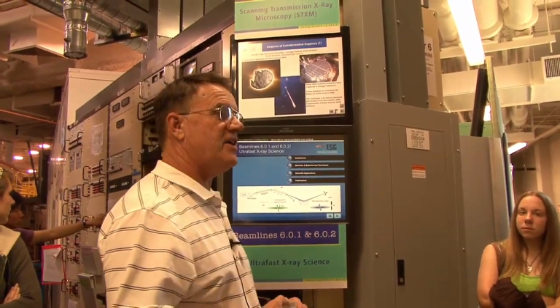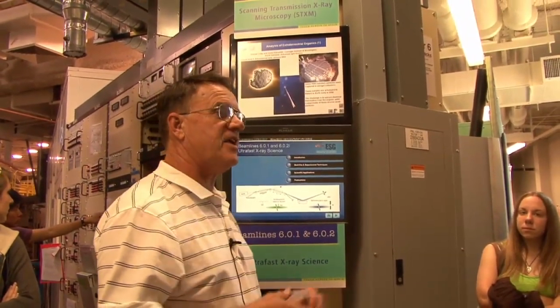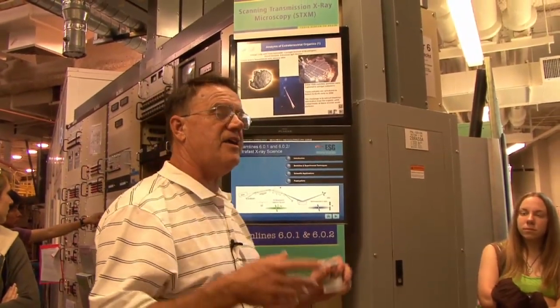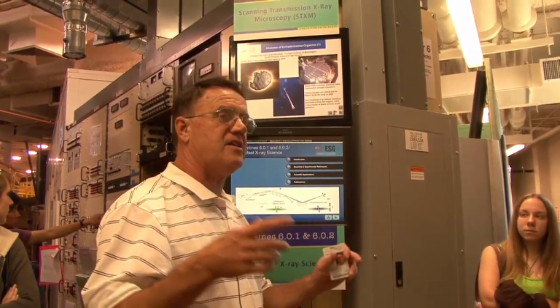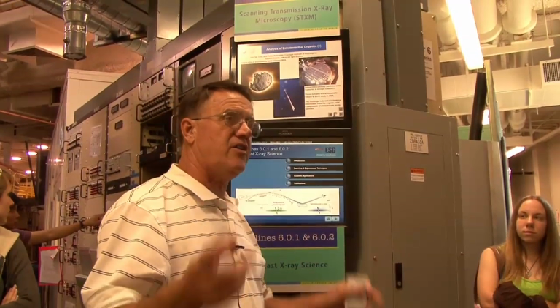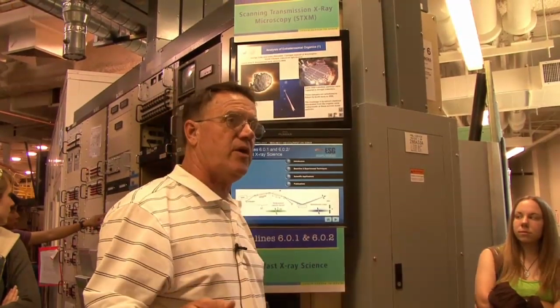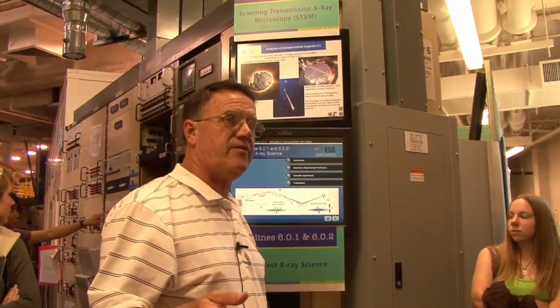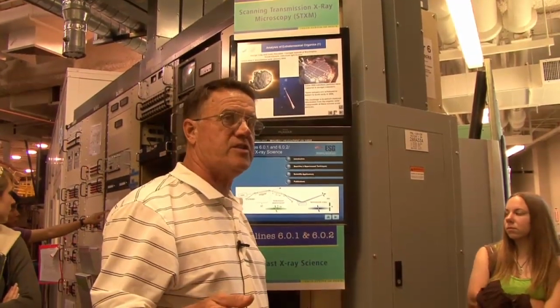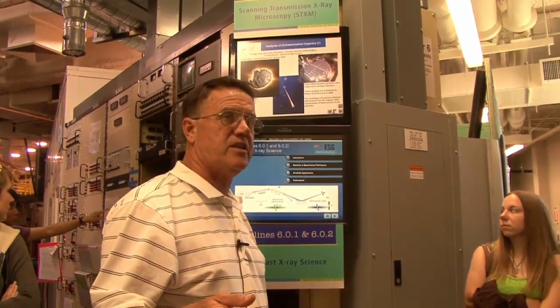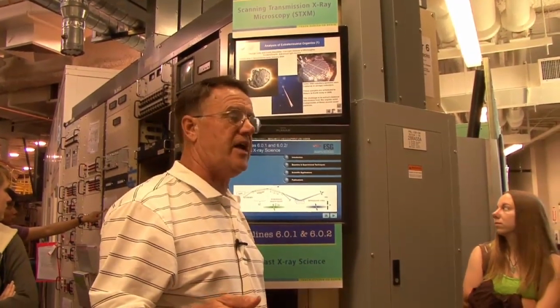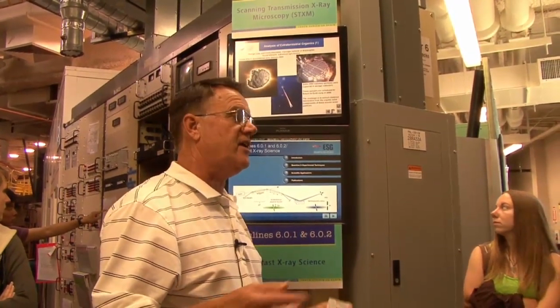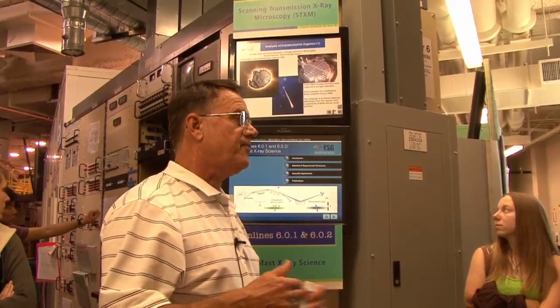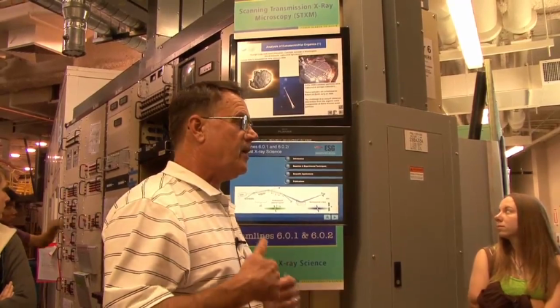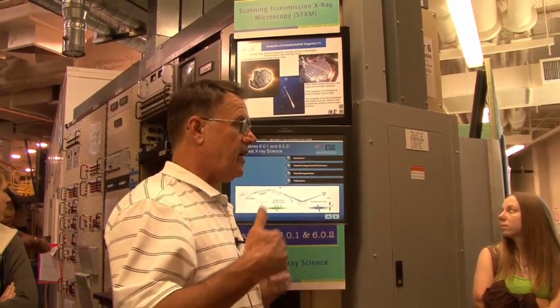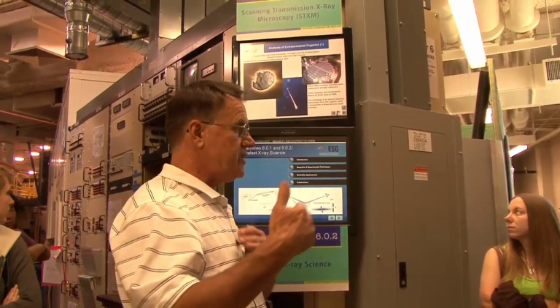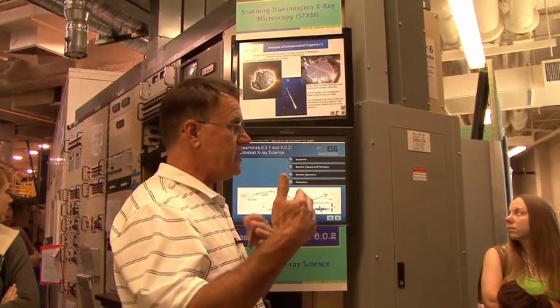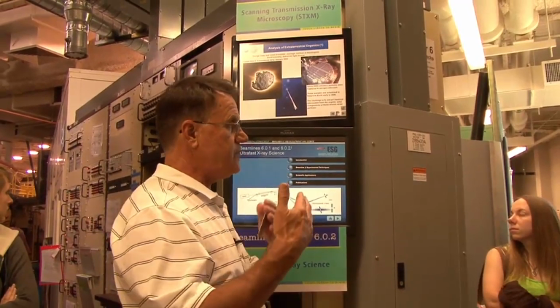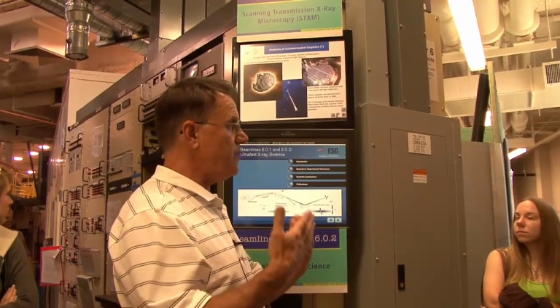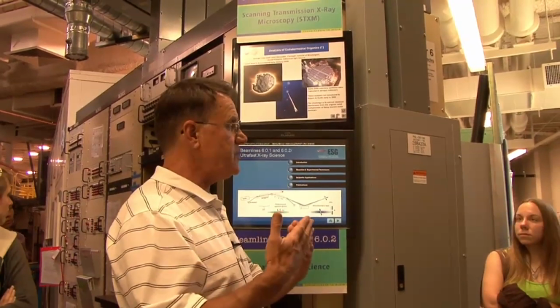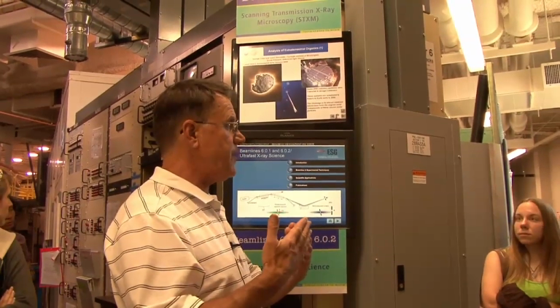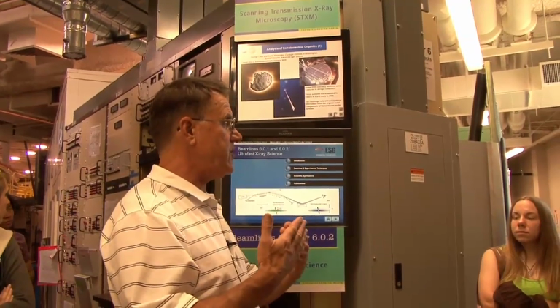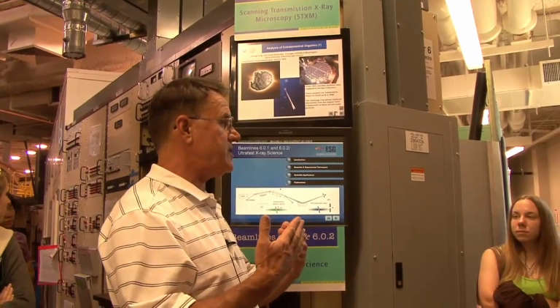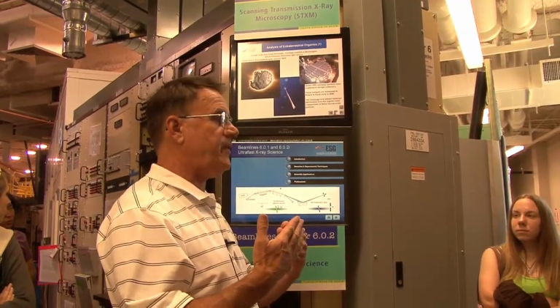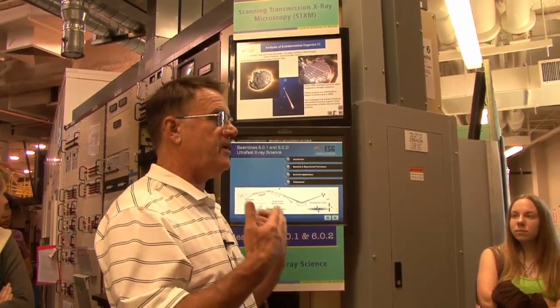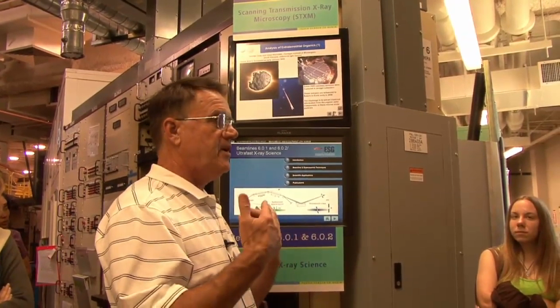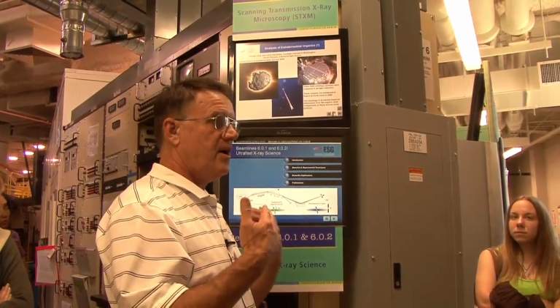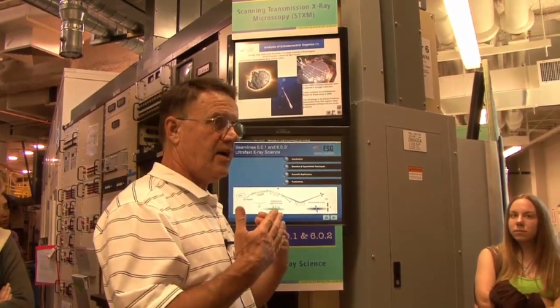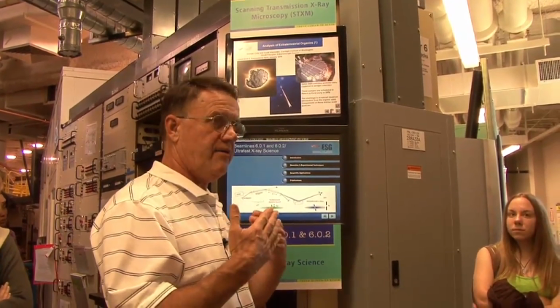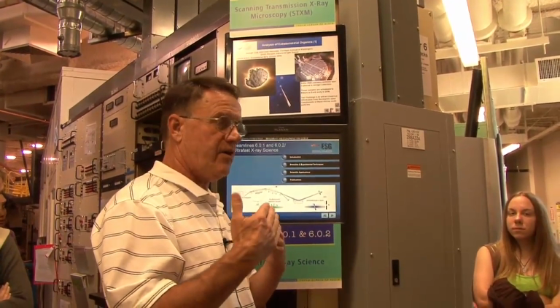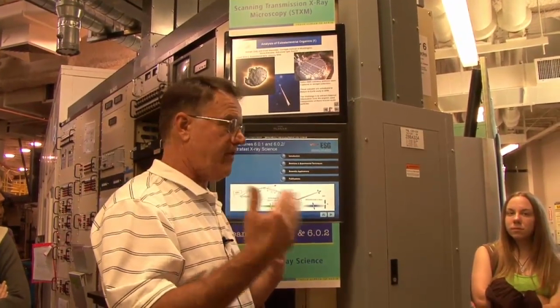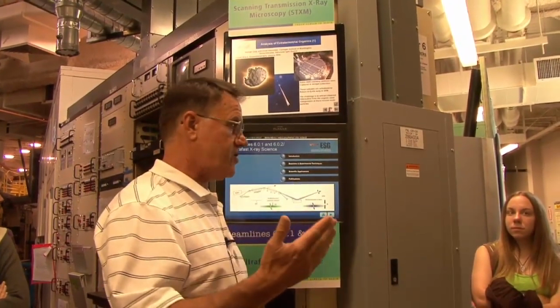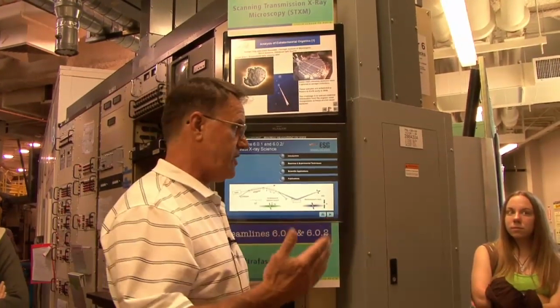That was a pretty cool experiment. And this is another way of using the light — this is absorption spectroscopy of x-rays.